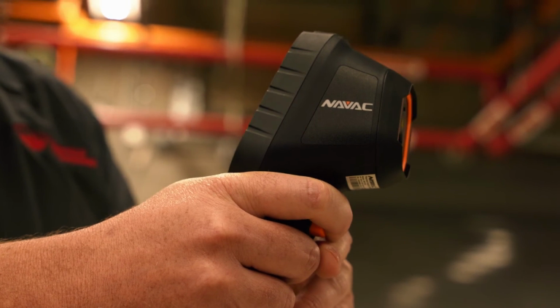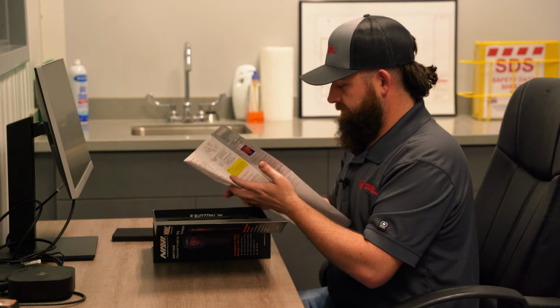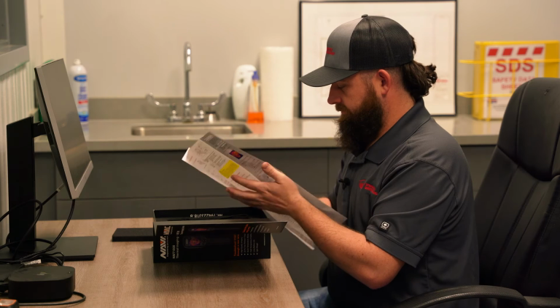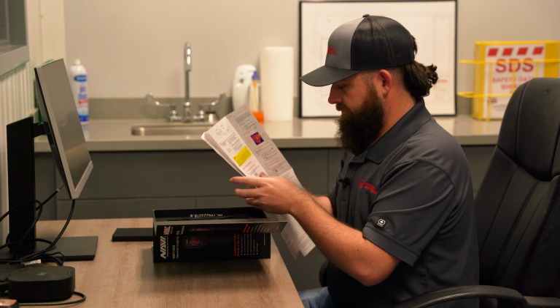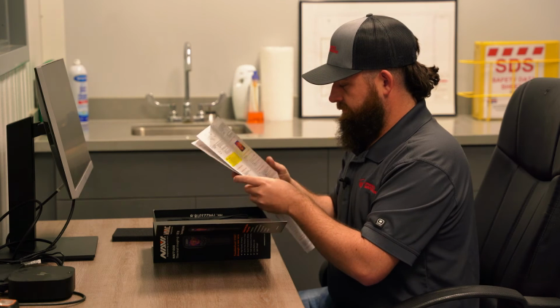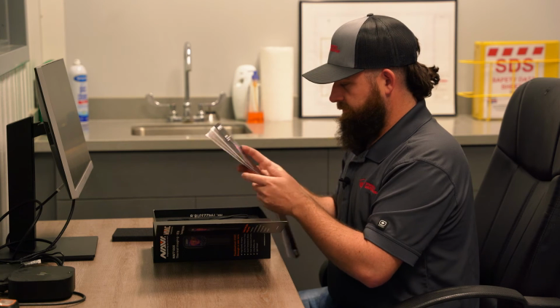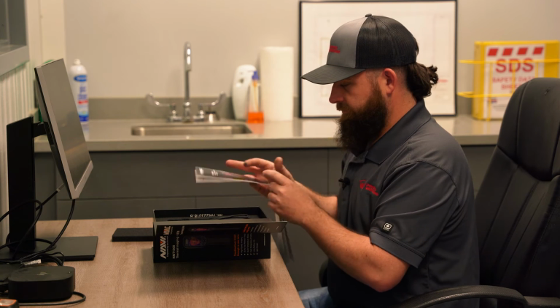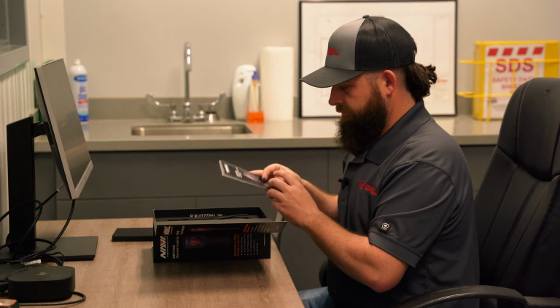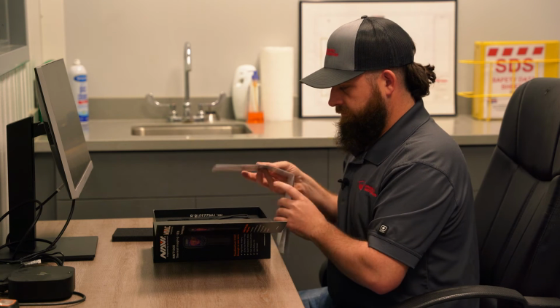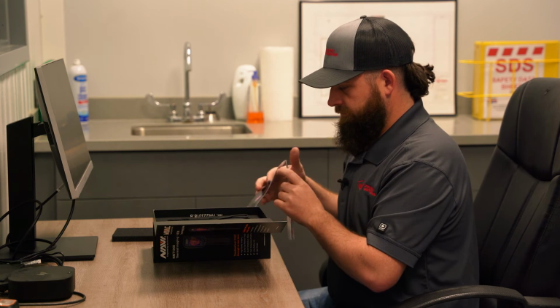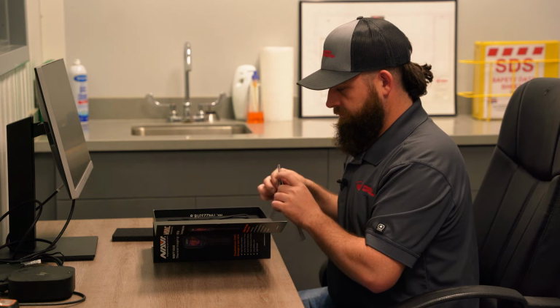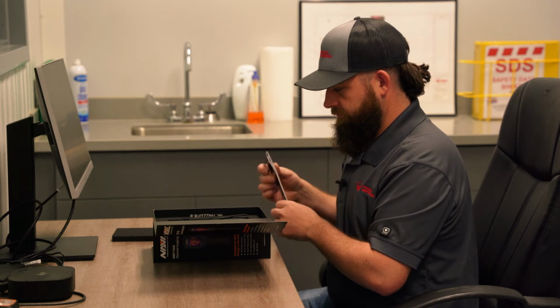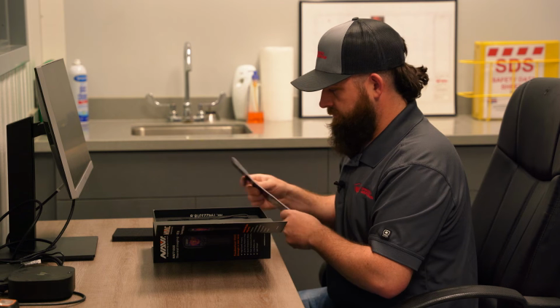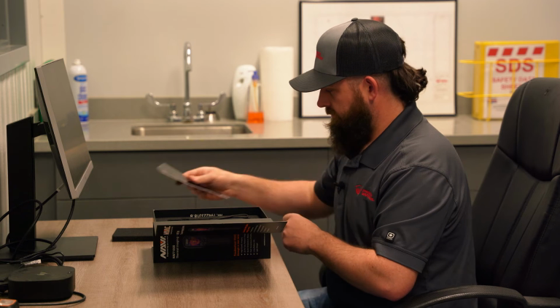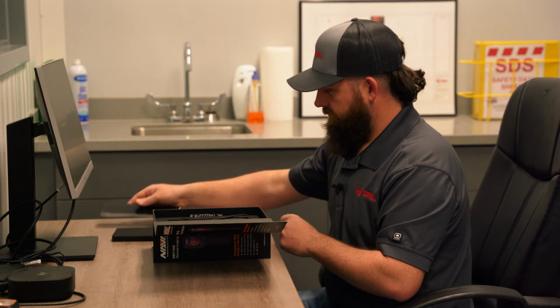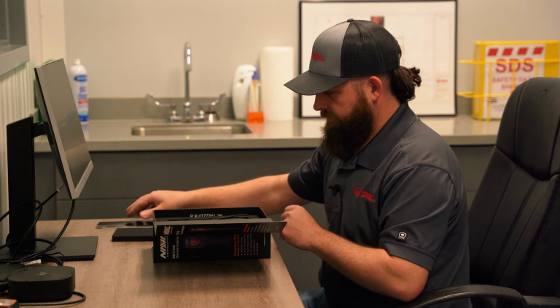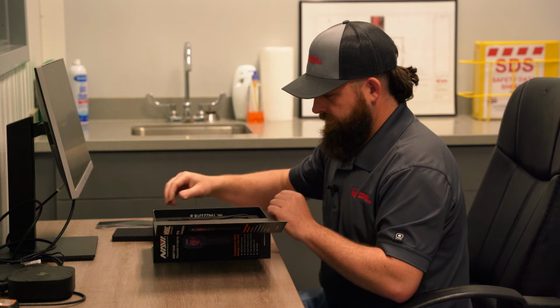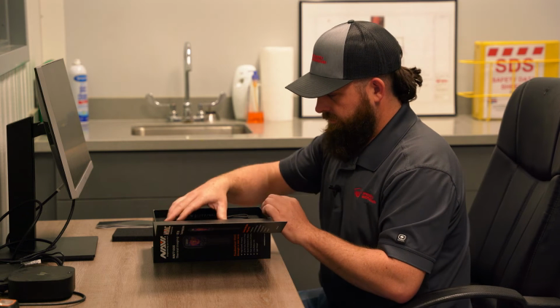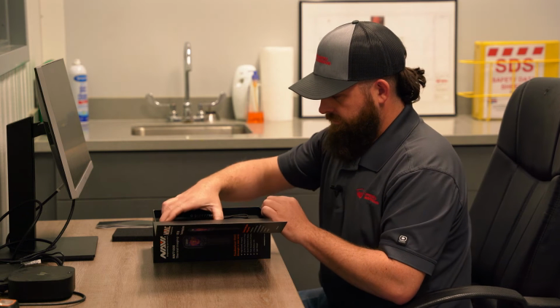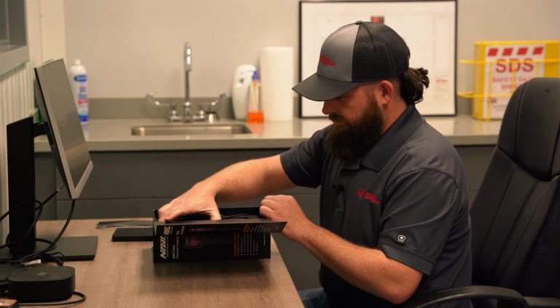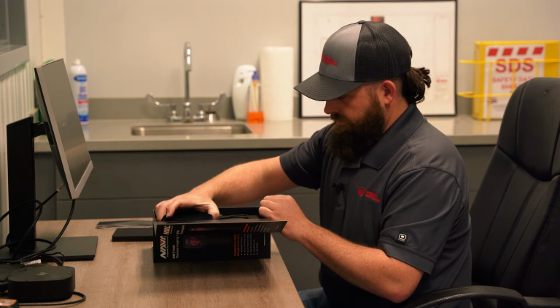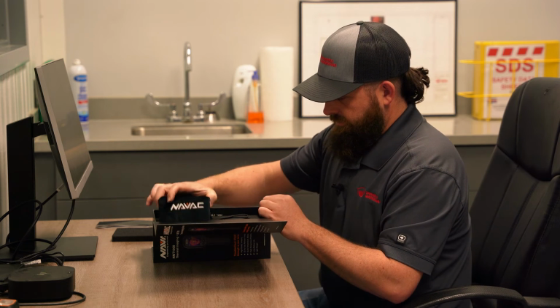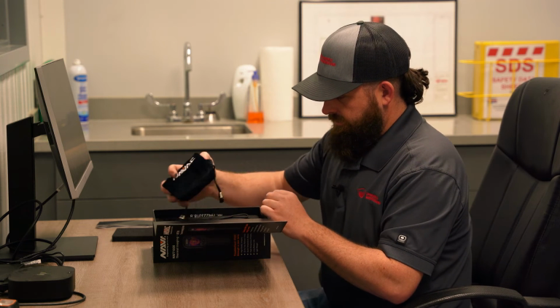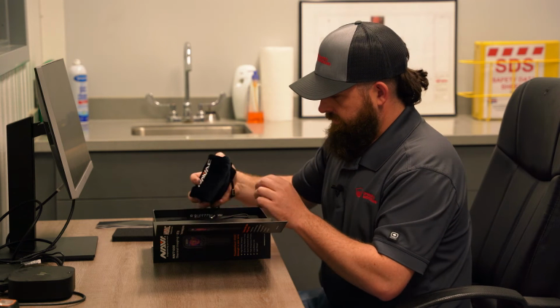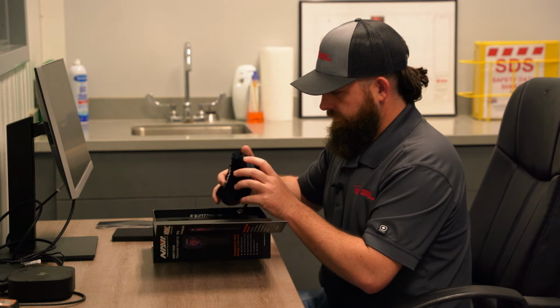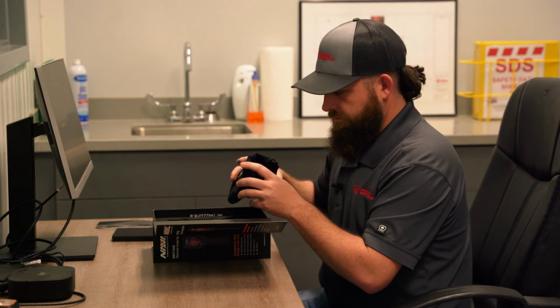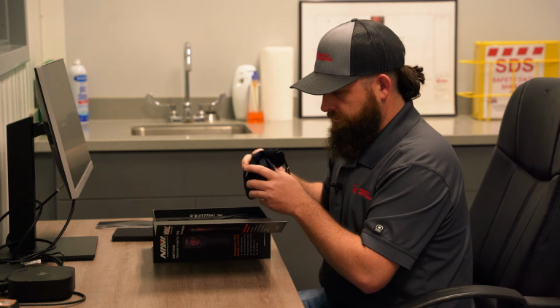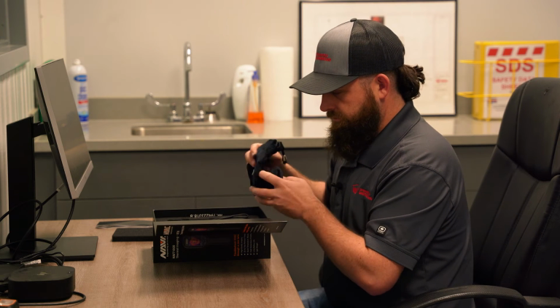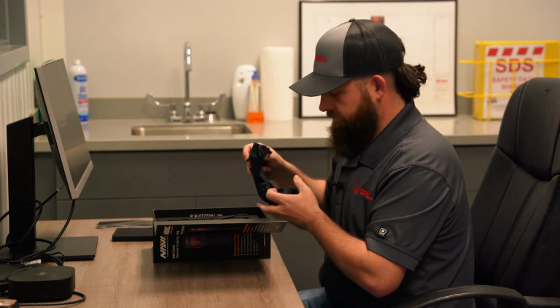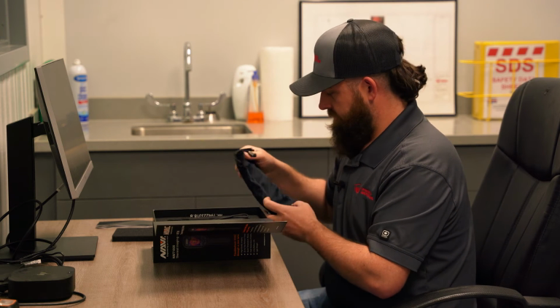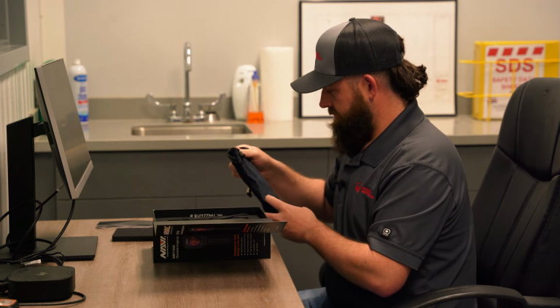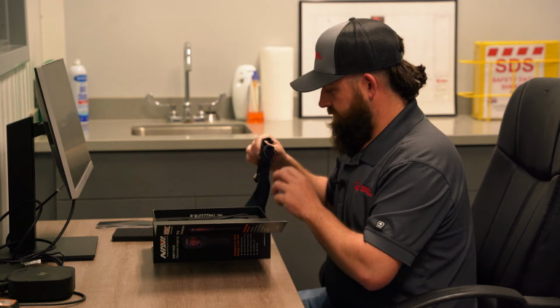Inside the box, you'll find a USB cable, protective bag, wrist strap, and a removable internal micro SD card.